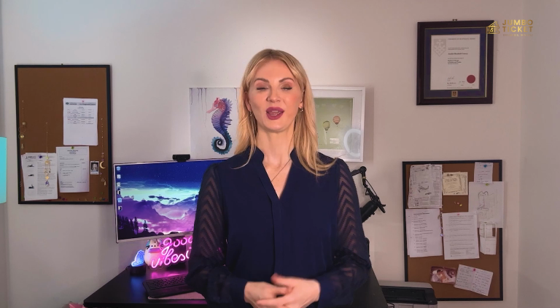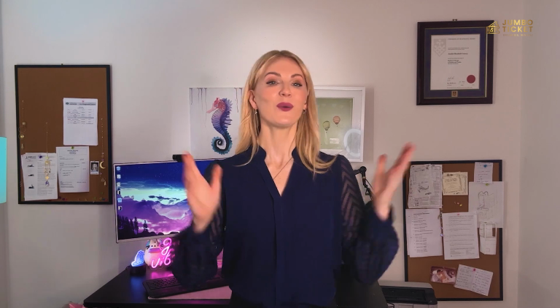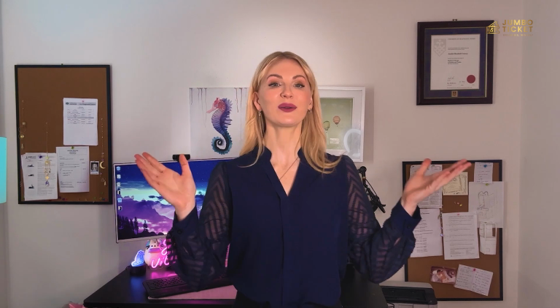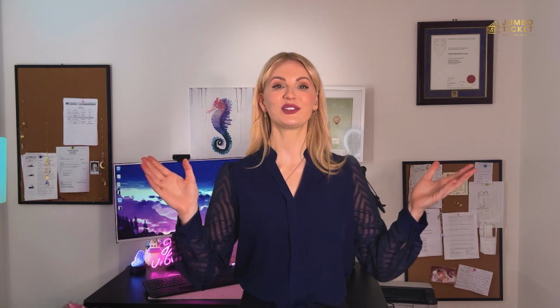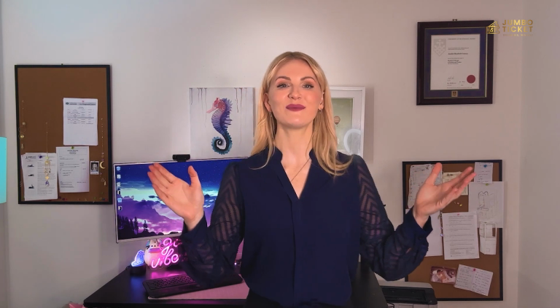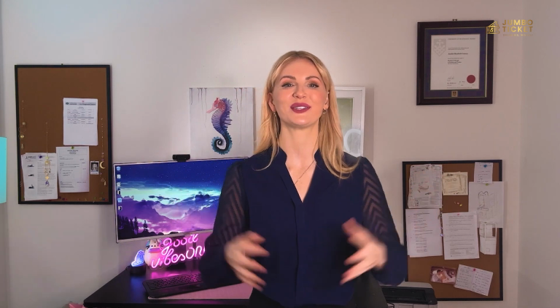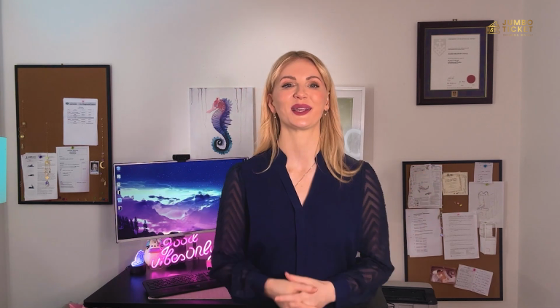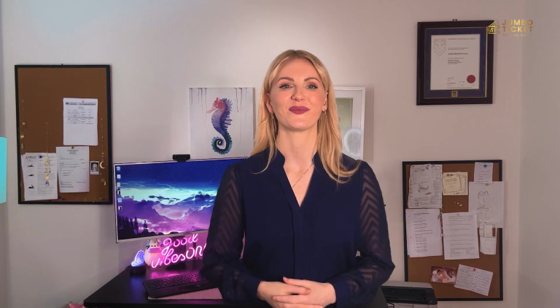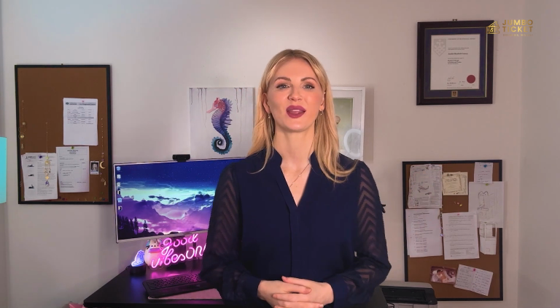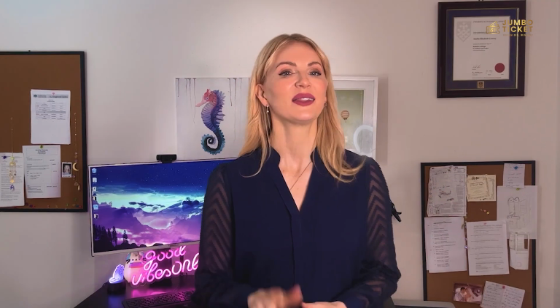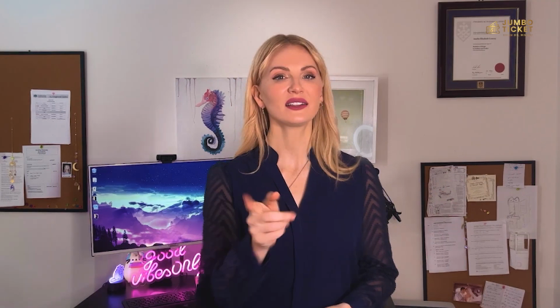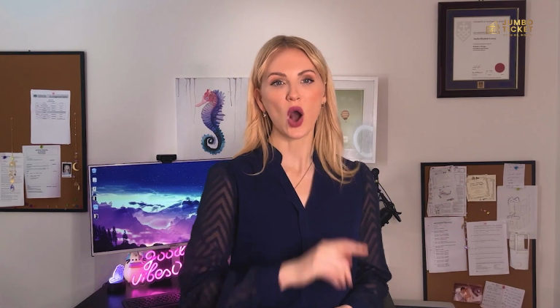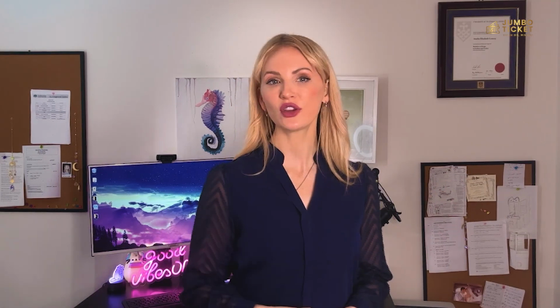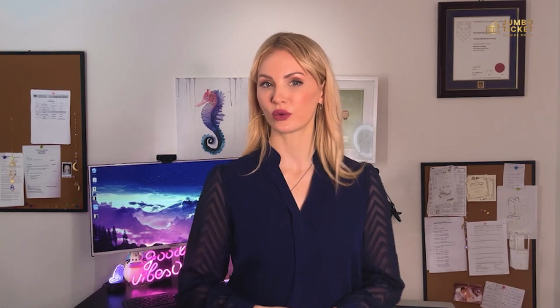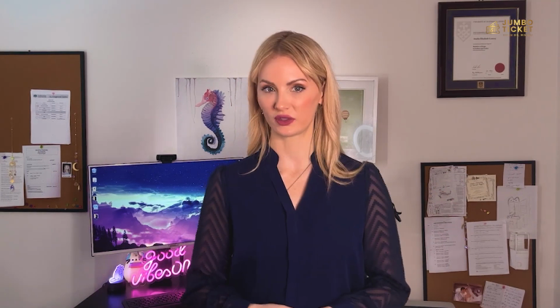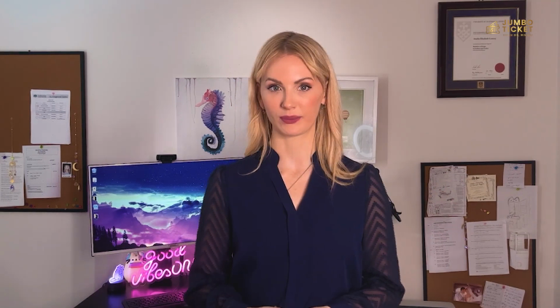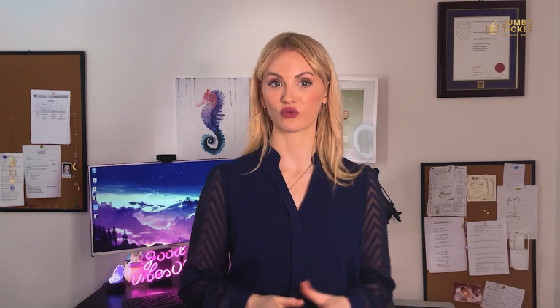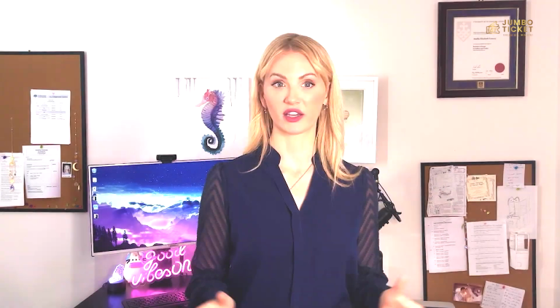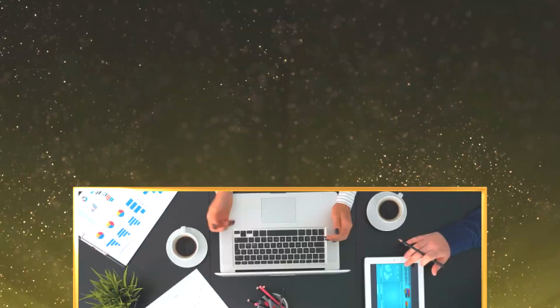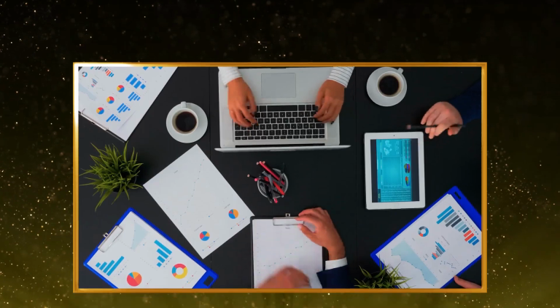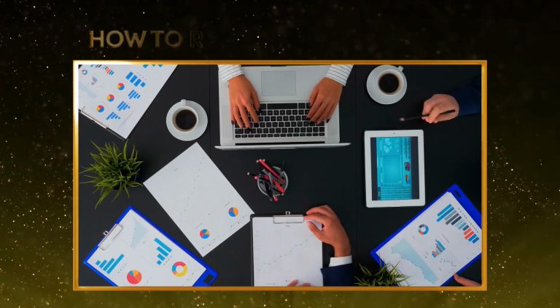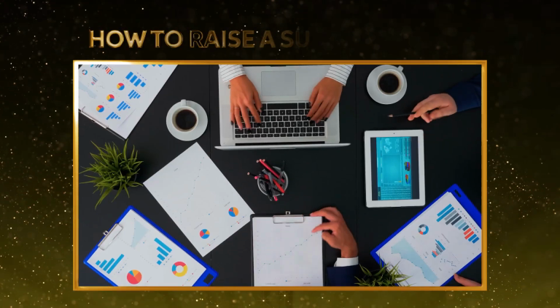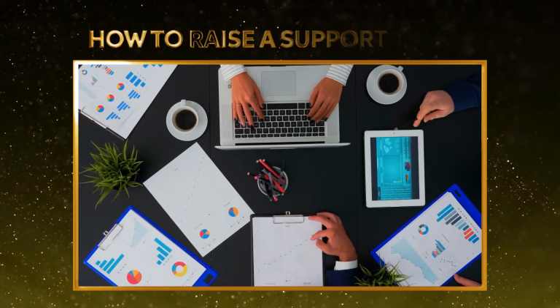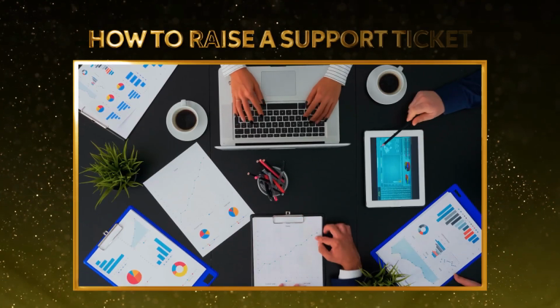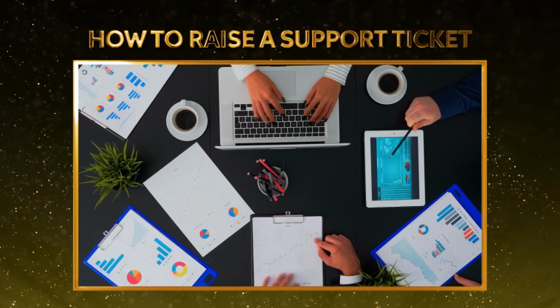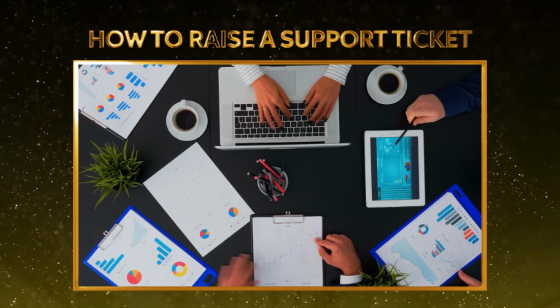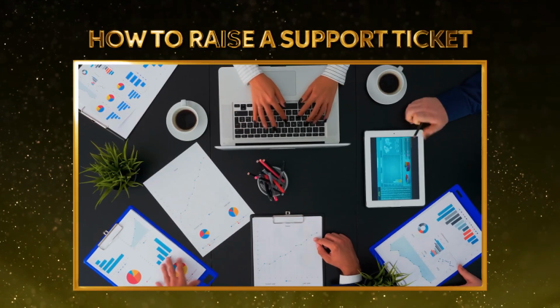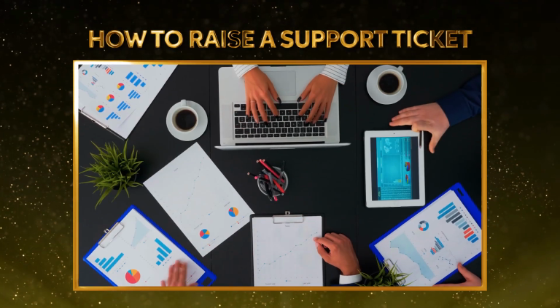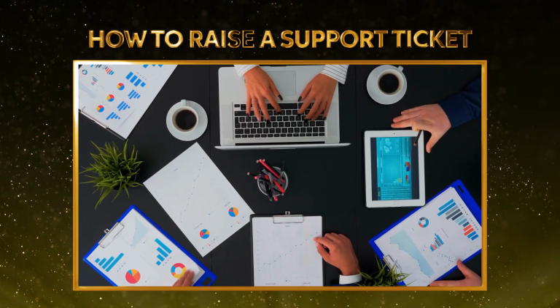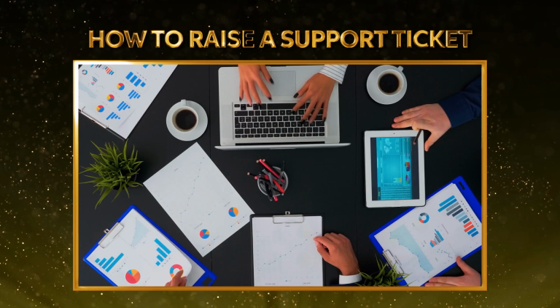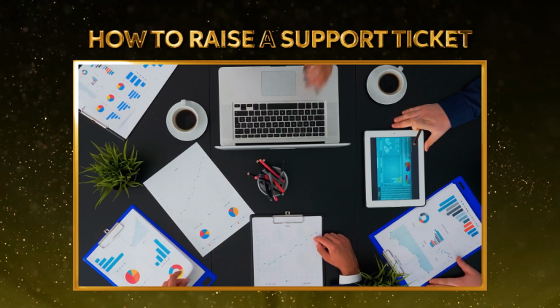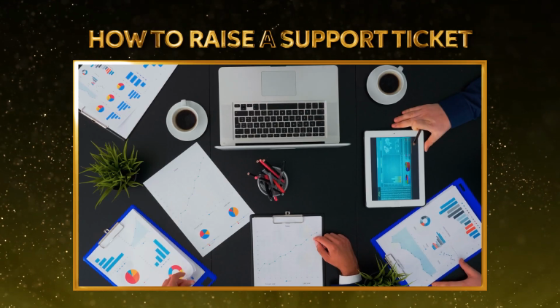Welcome to Jumbo Ticket! Let's walk you through the steps to raise a support ticket in case you encounter any issues.